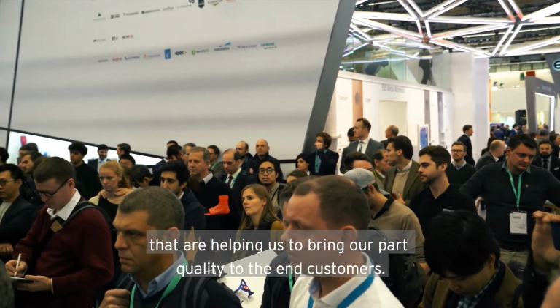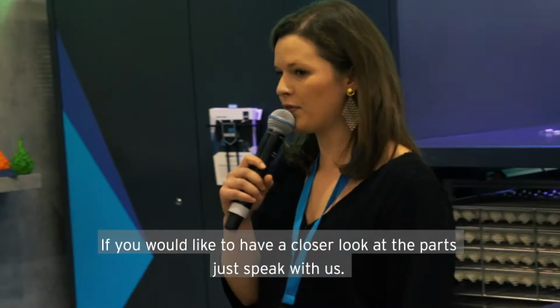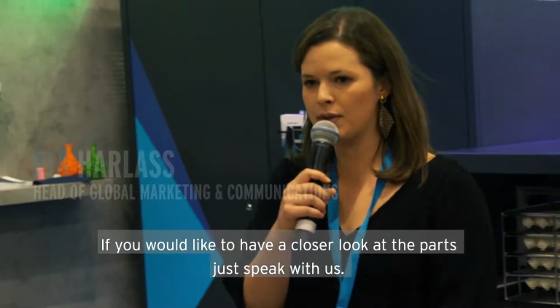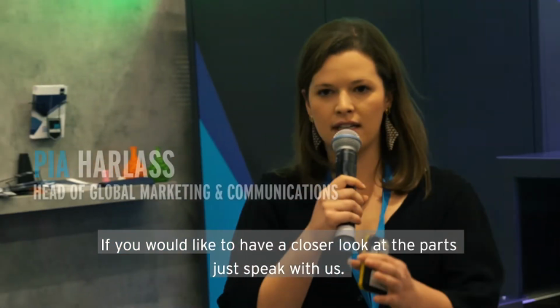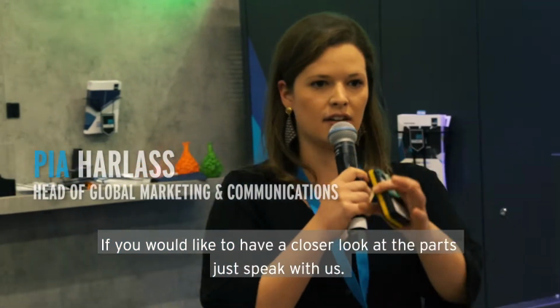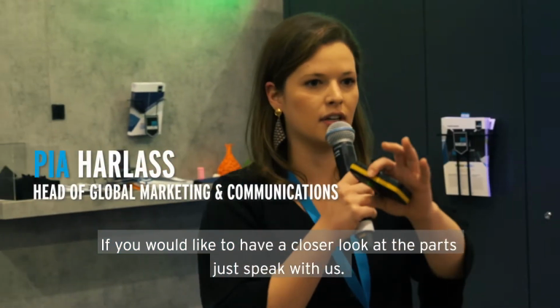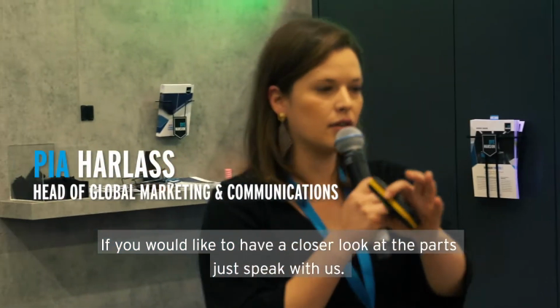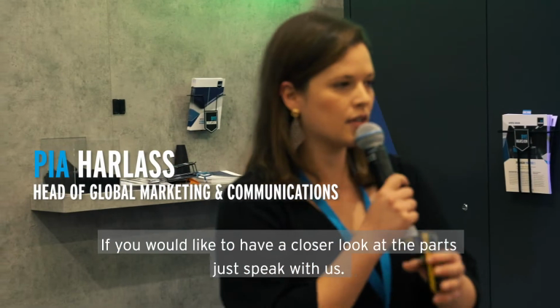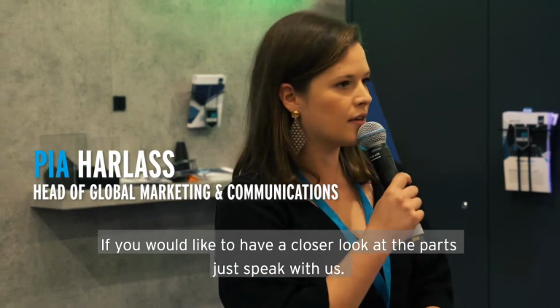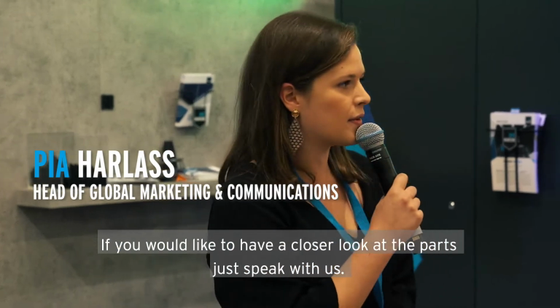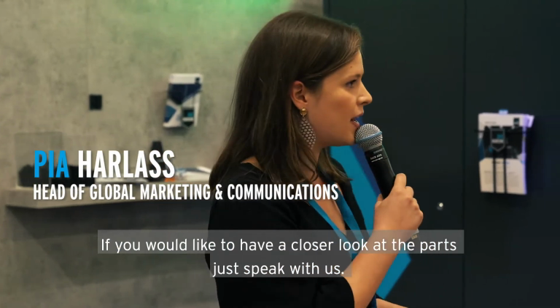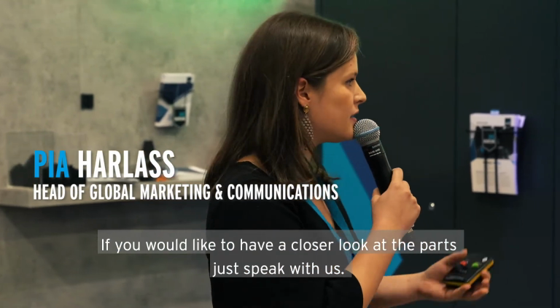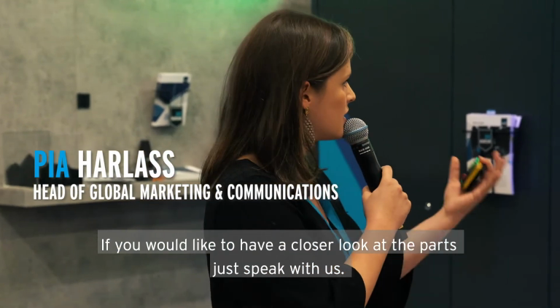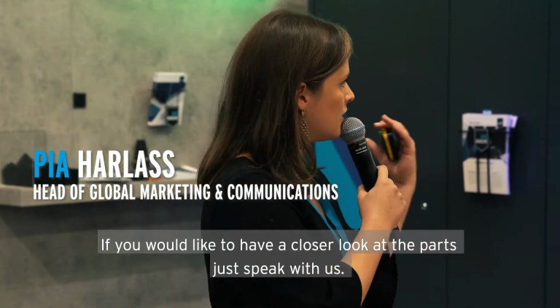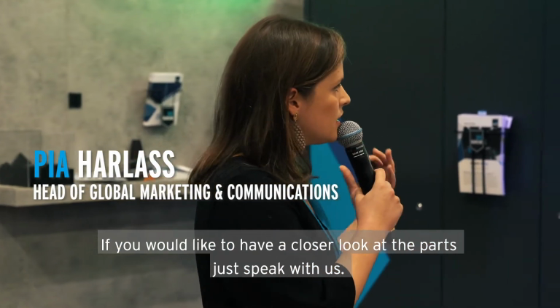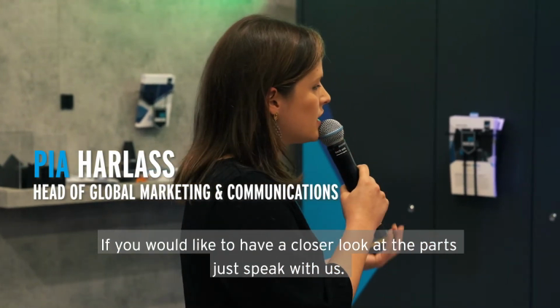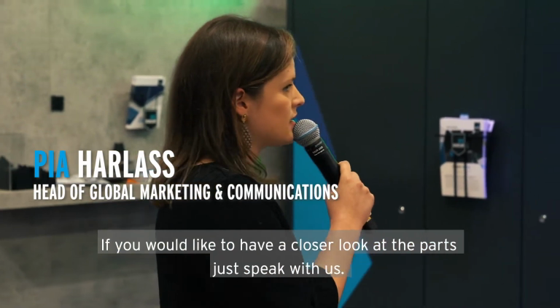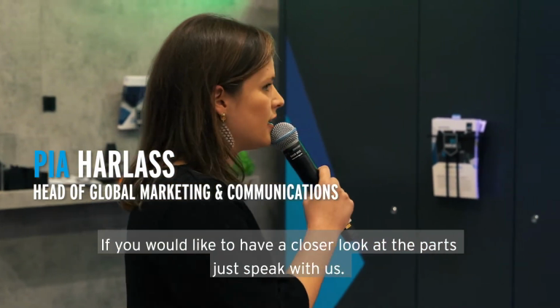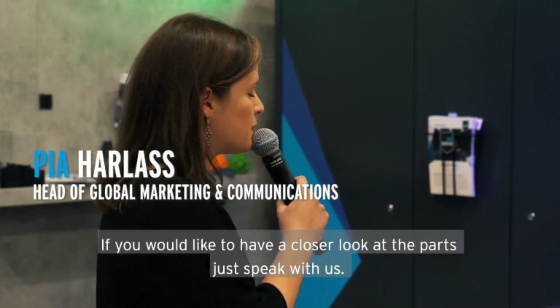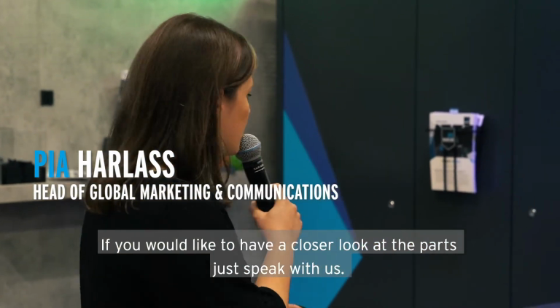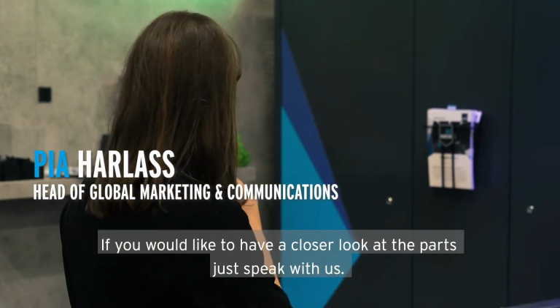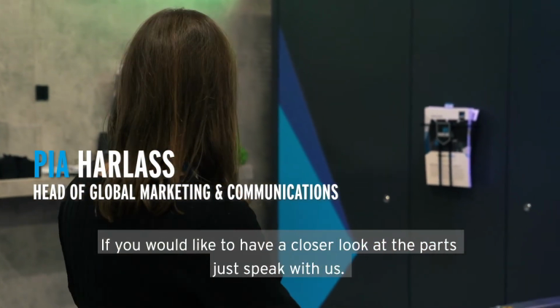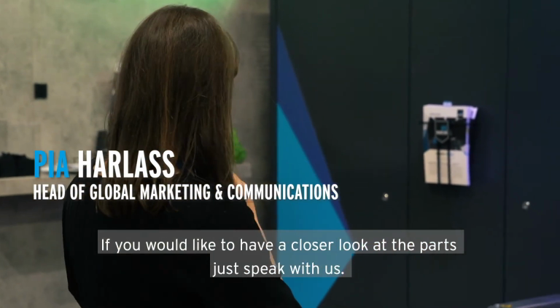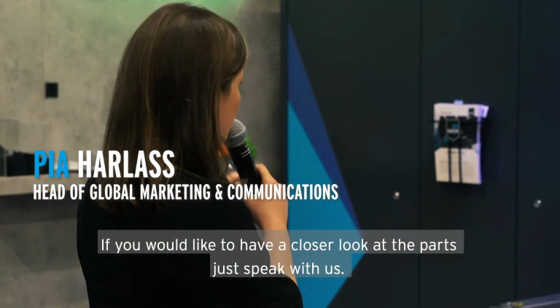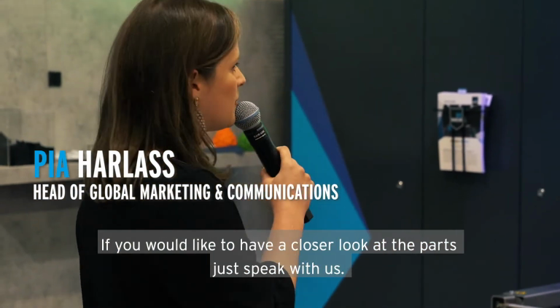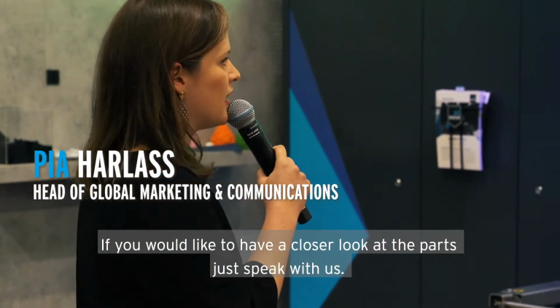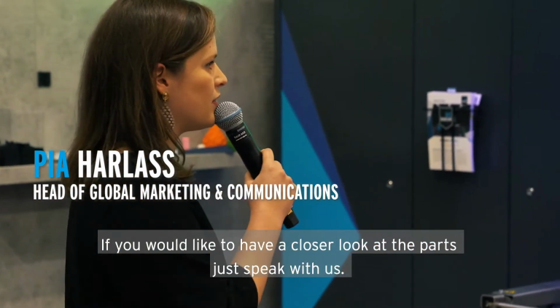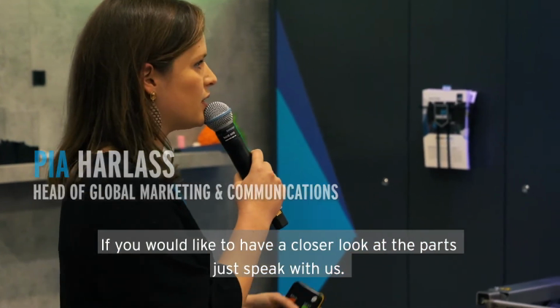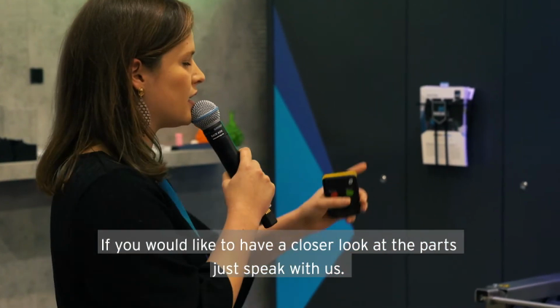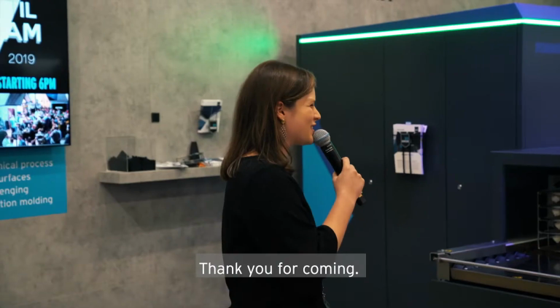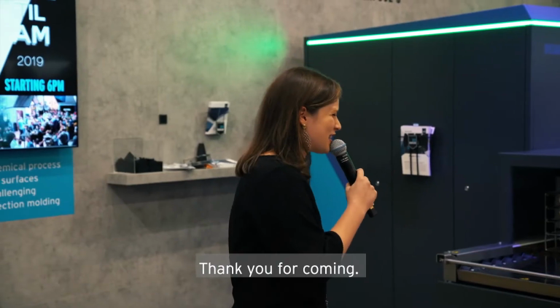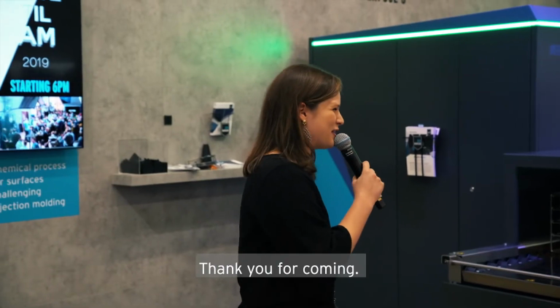If you would like to have a closer look at the parts, just speak with us, have a look. Thanks for coming.